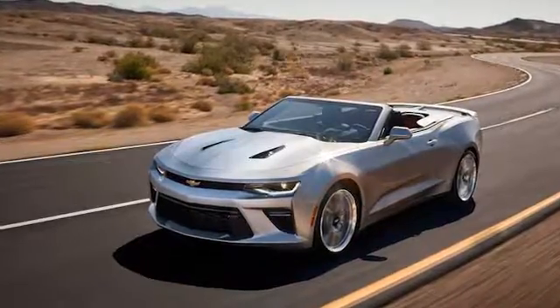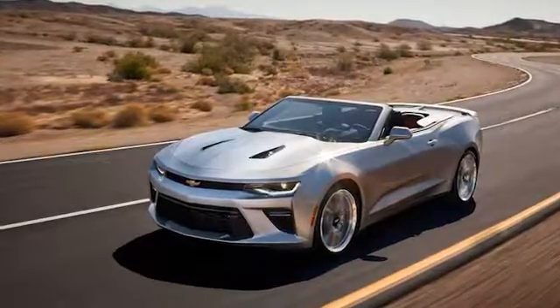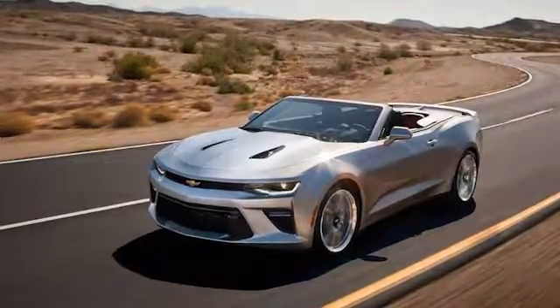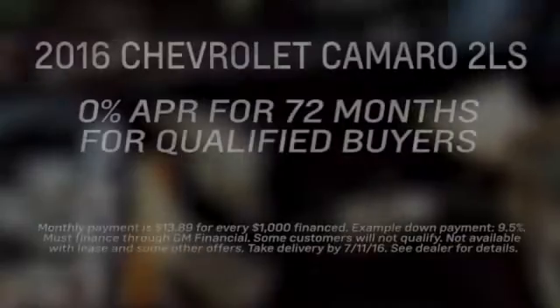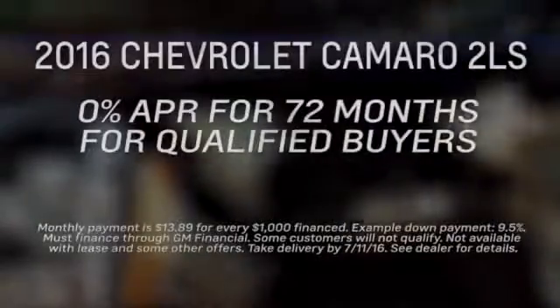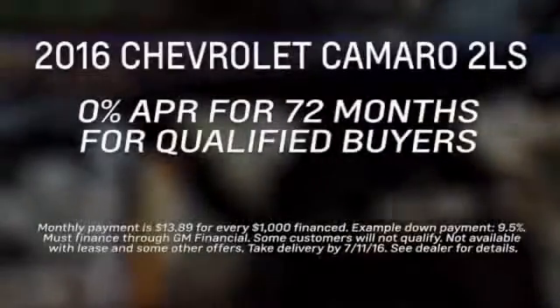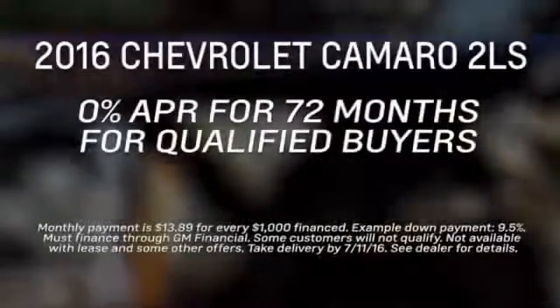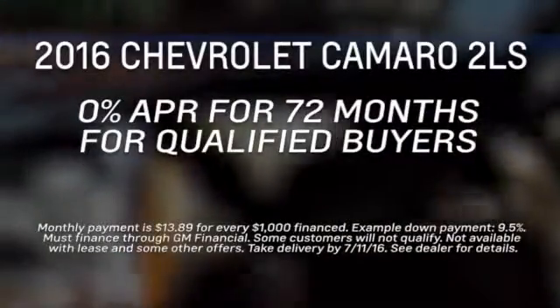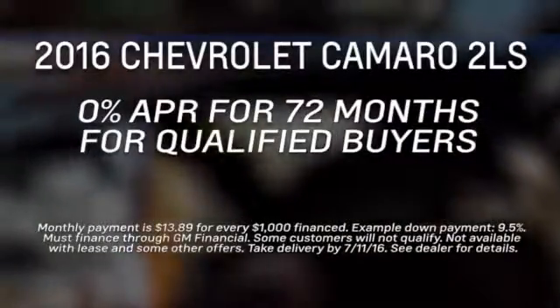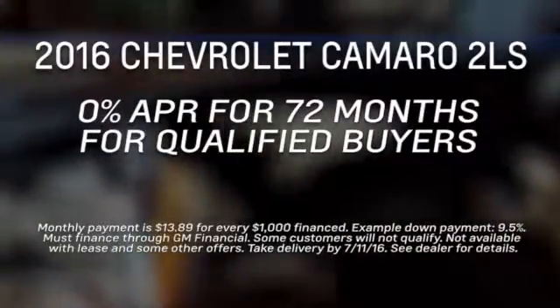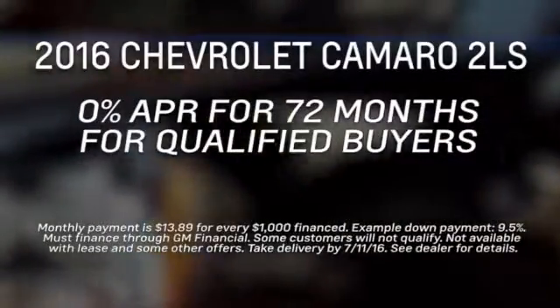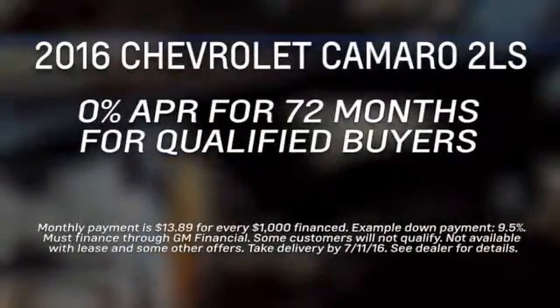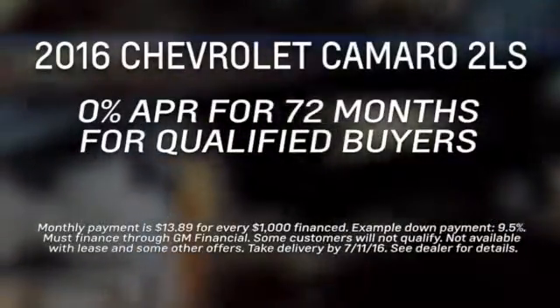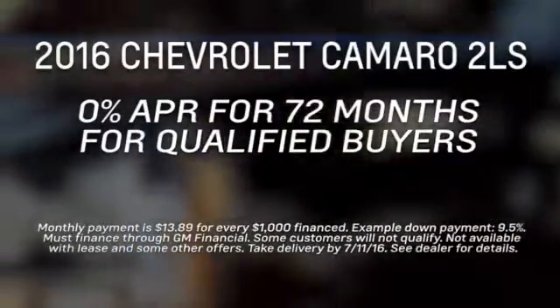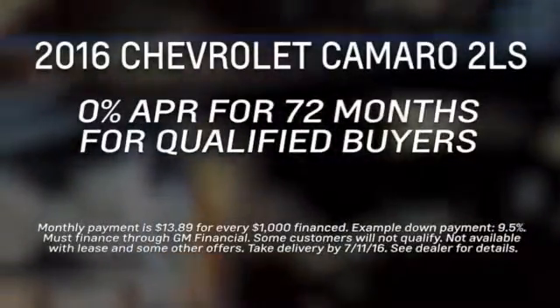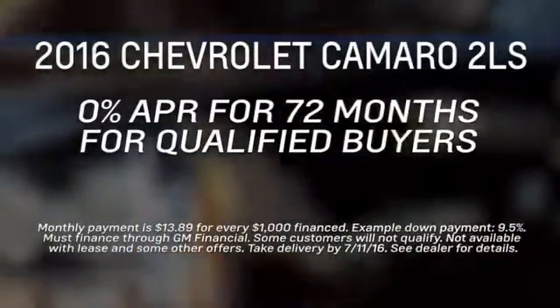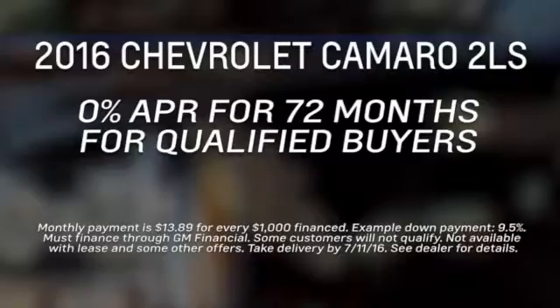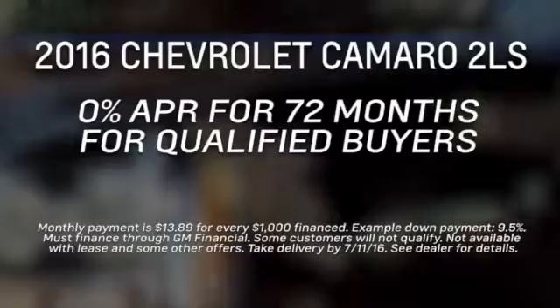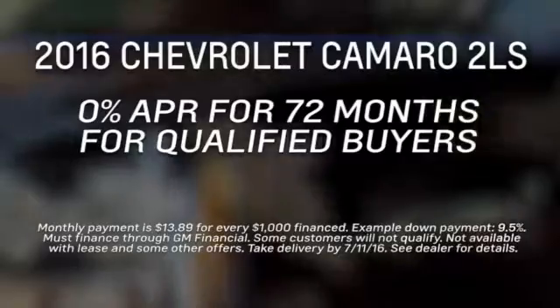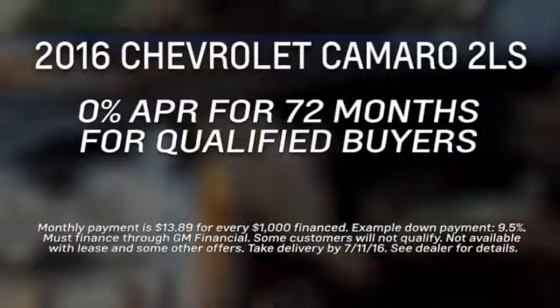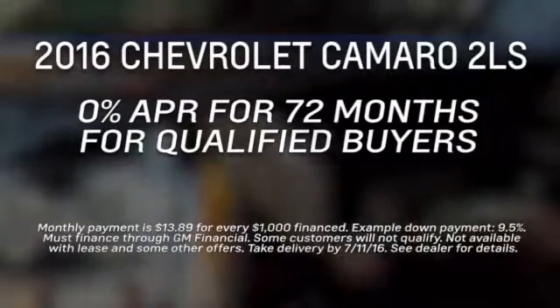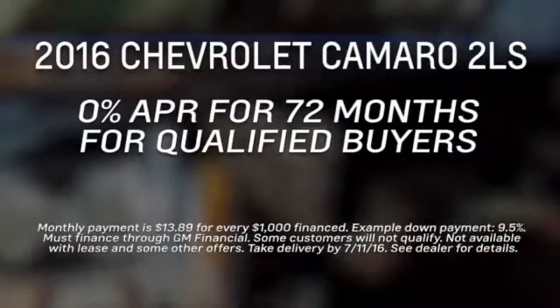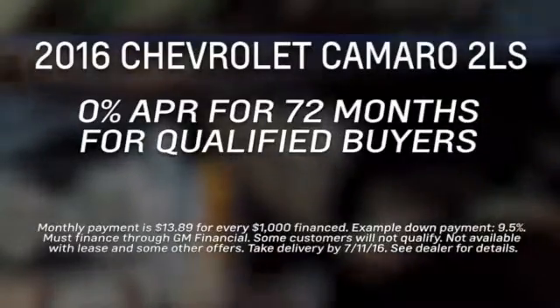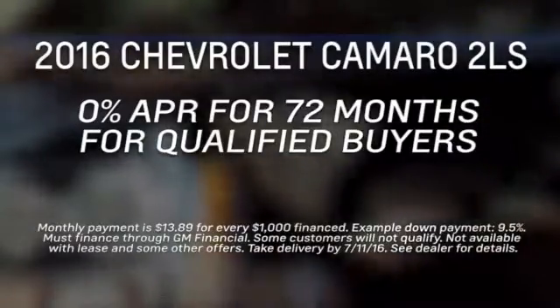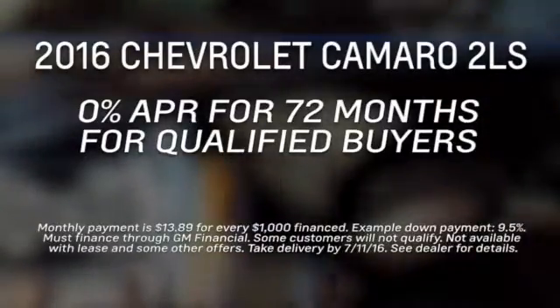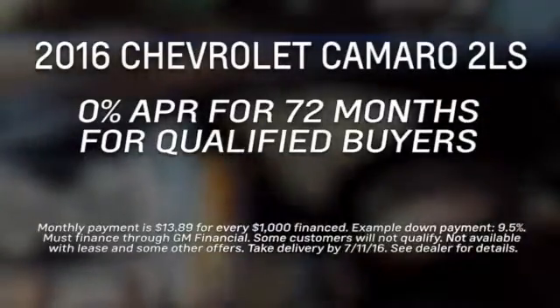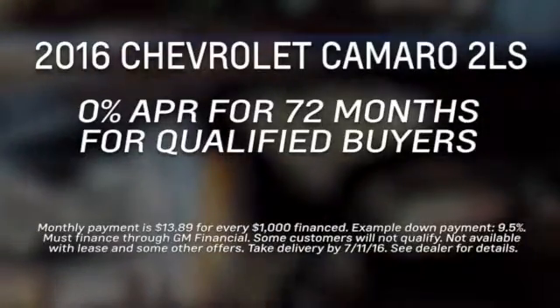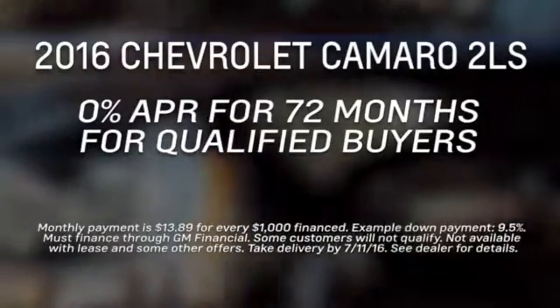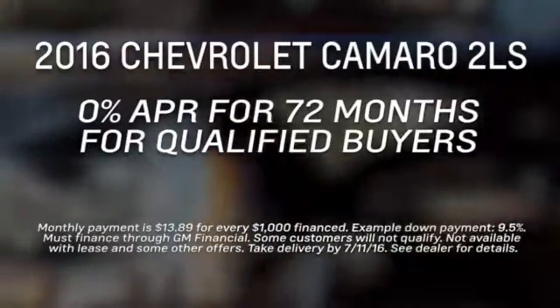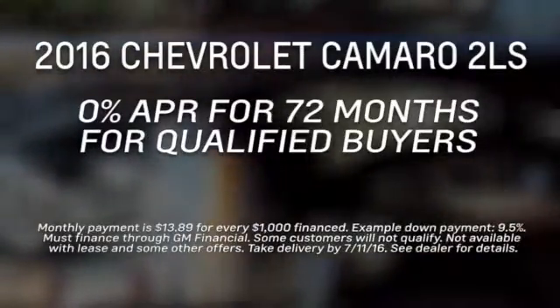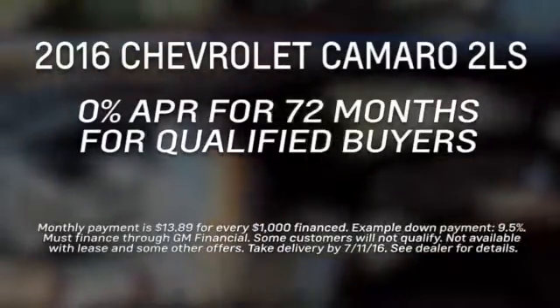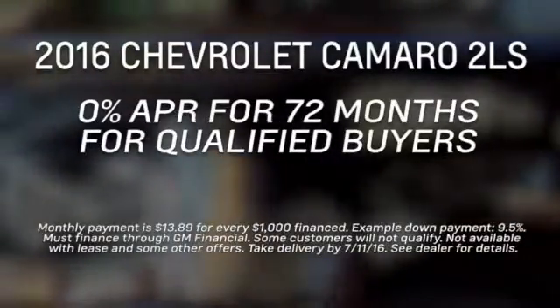Right now you can have it all with these great deals on a Chevy Camaro. Click the search inventory button and pick one out right now.